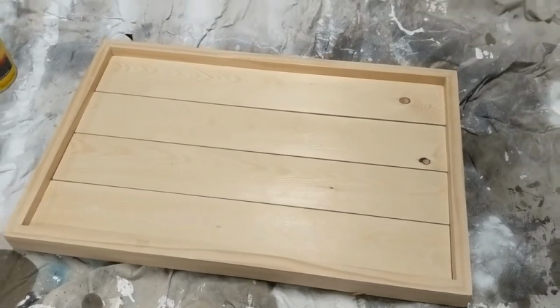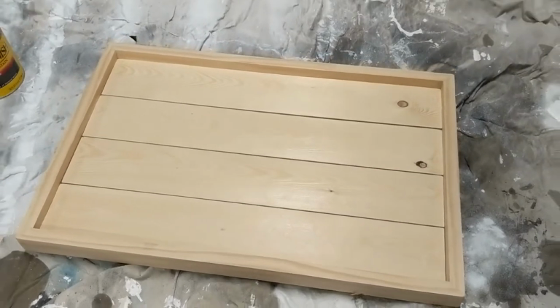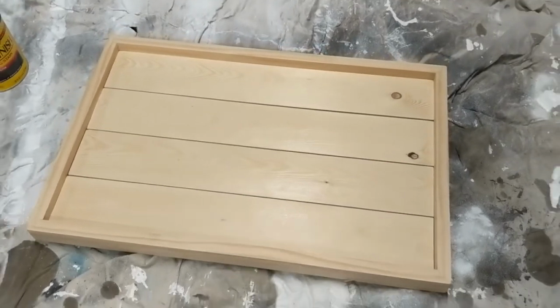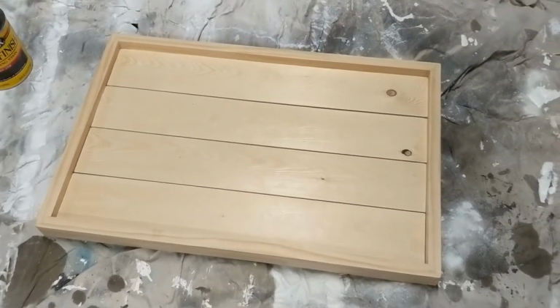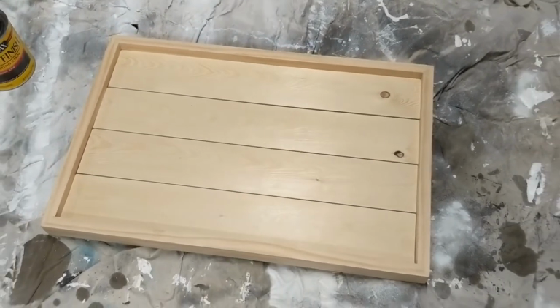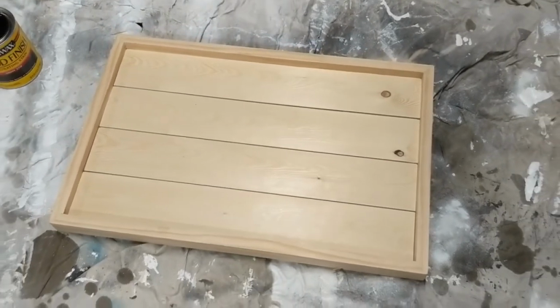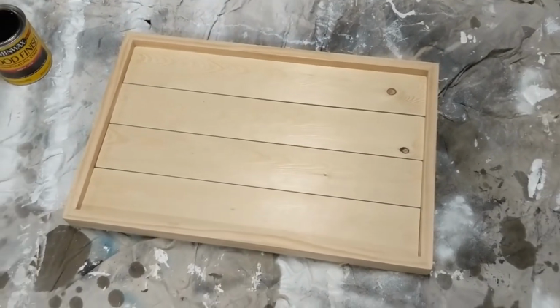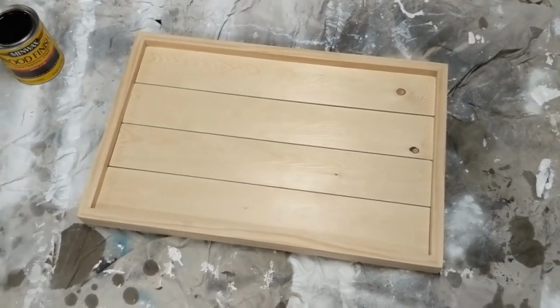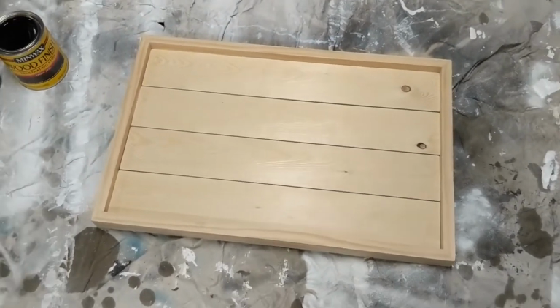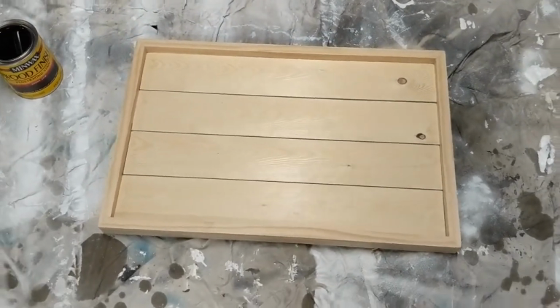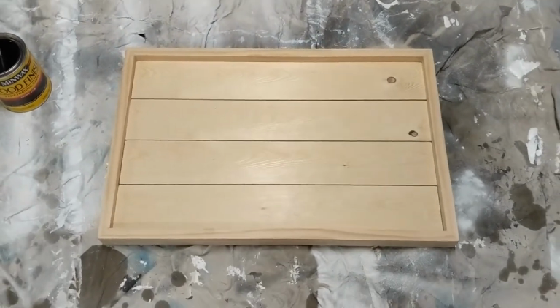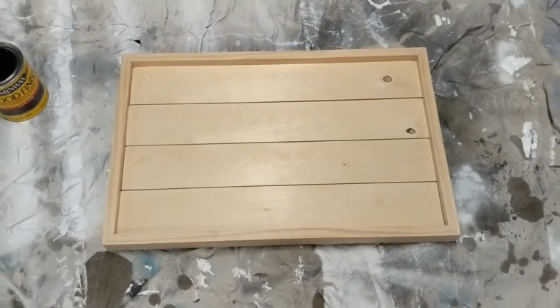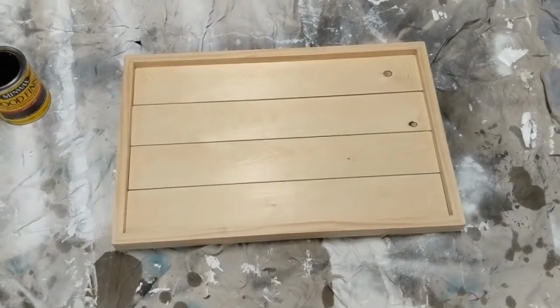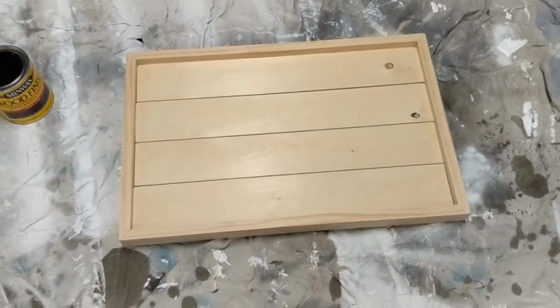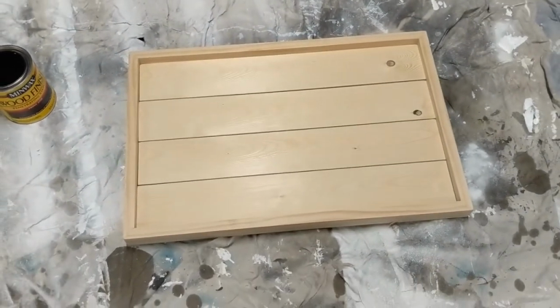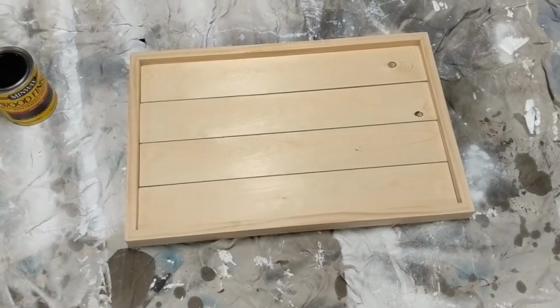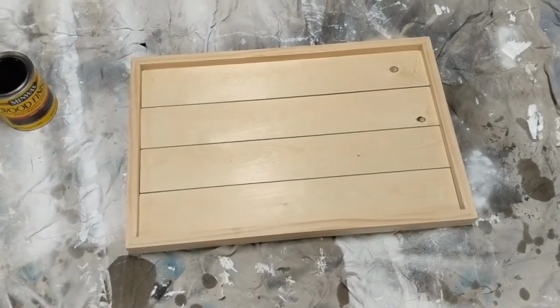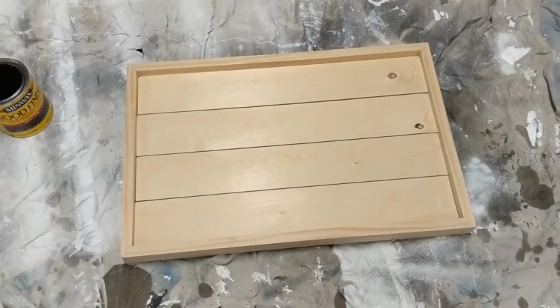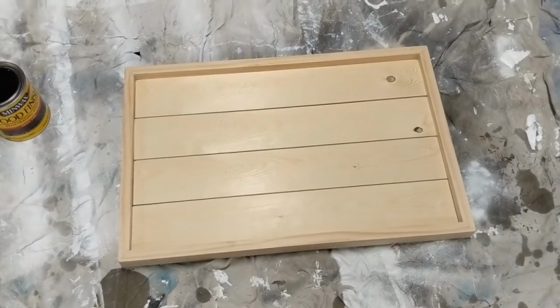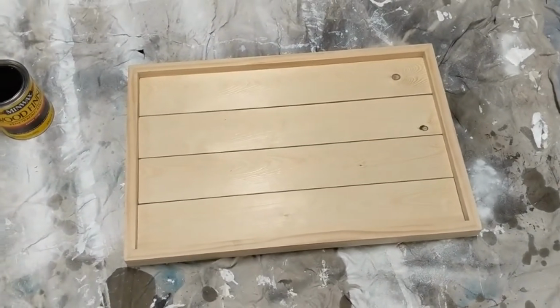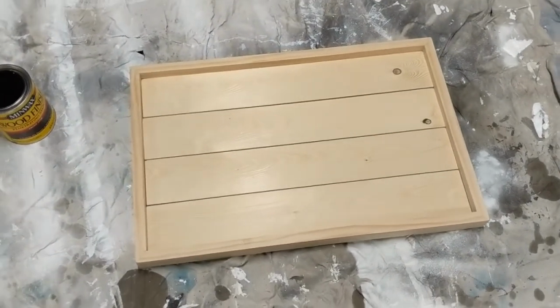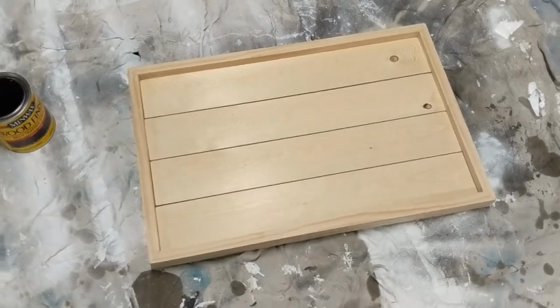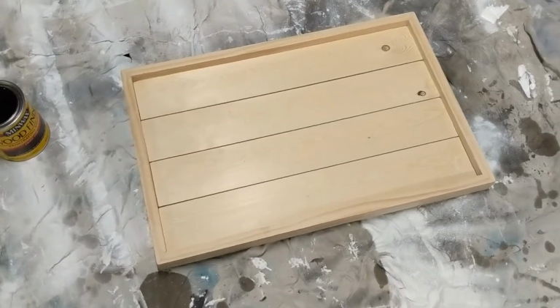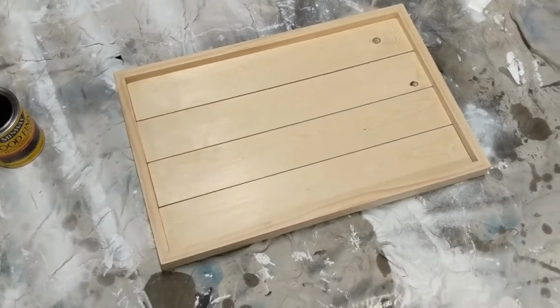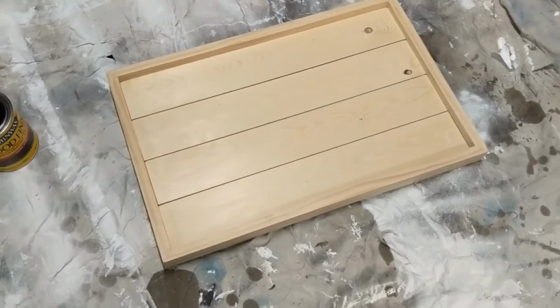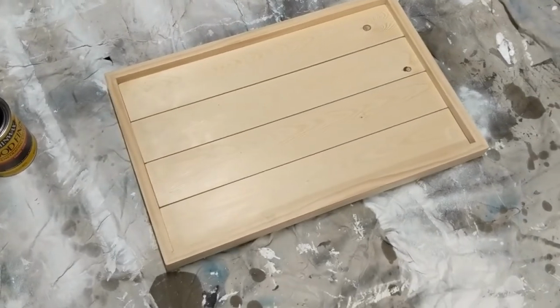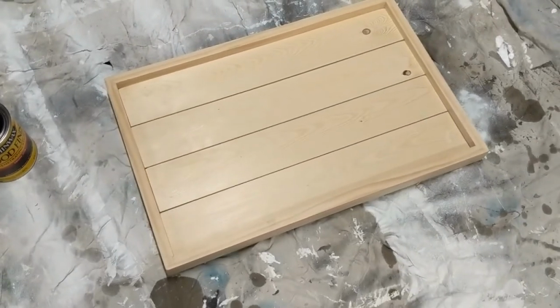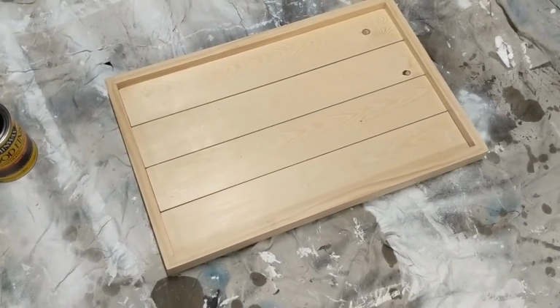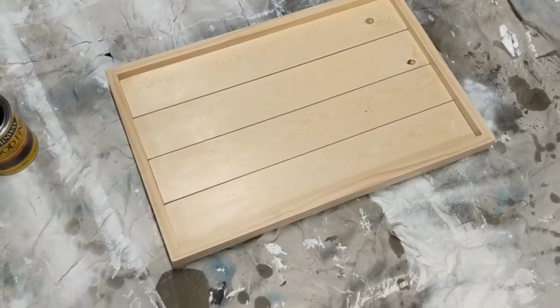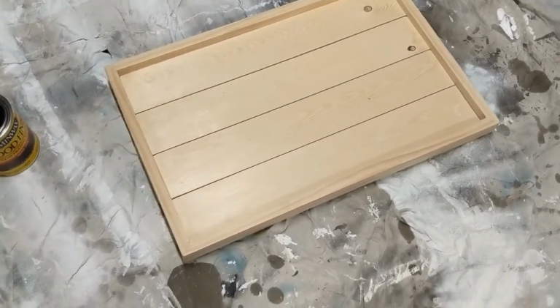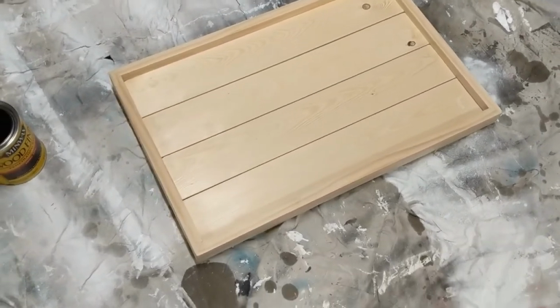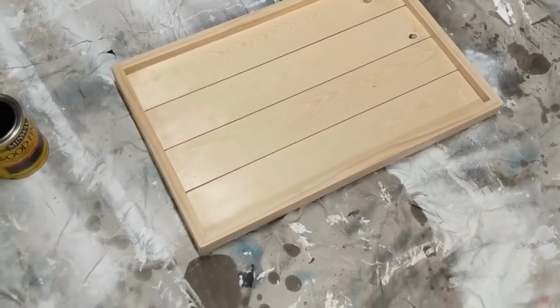Here is the sign now with the frame attached to it. I attached the four pieces of the frame using wood glue and brad nails.